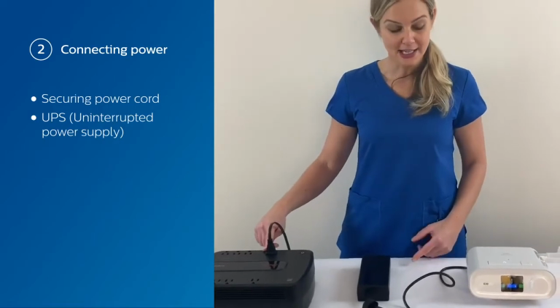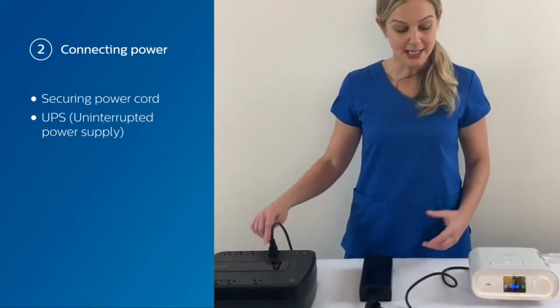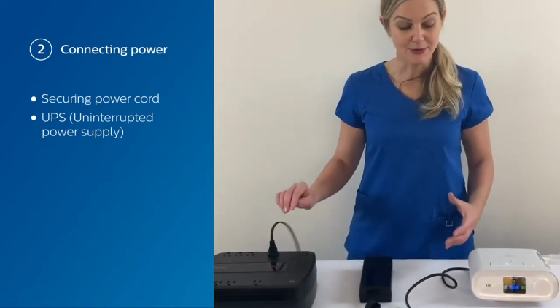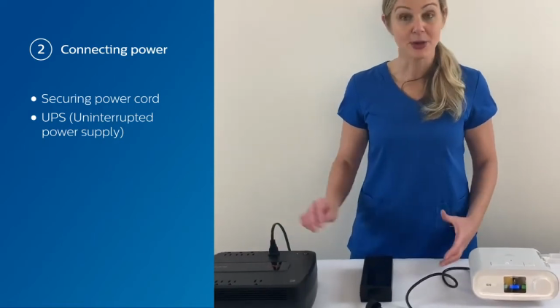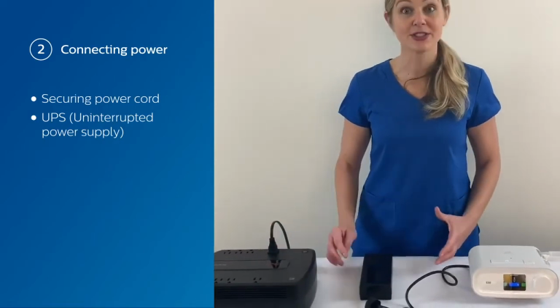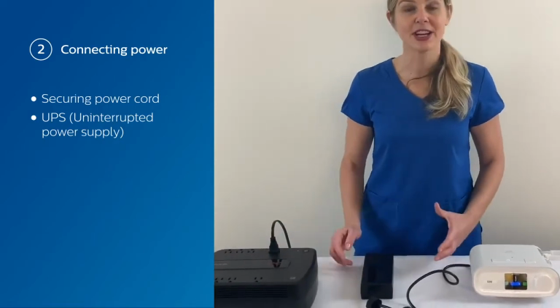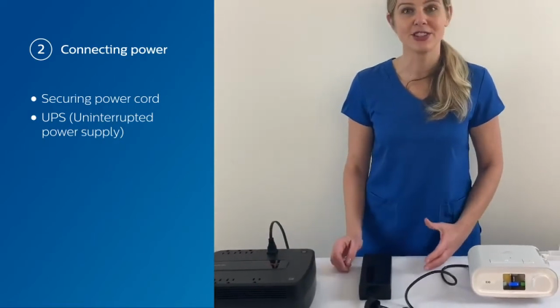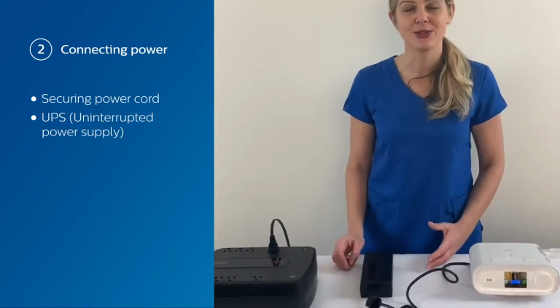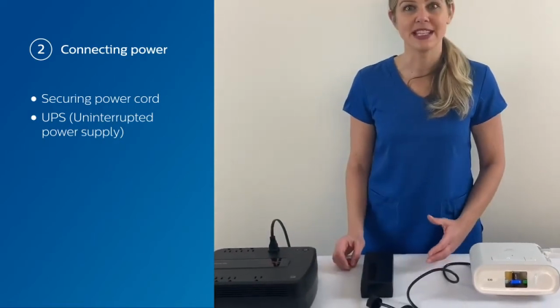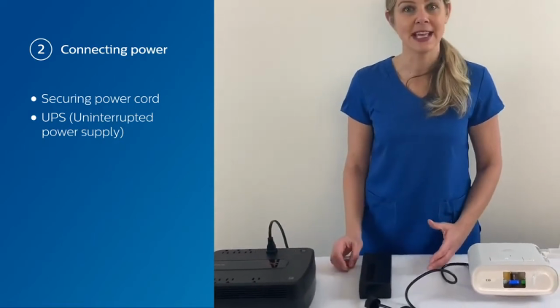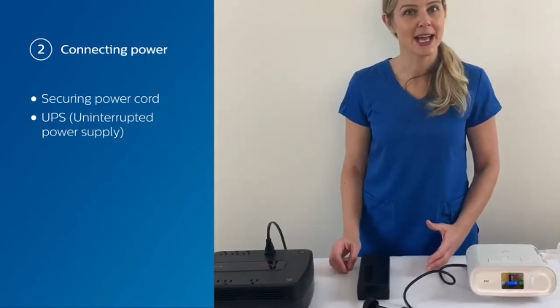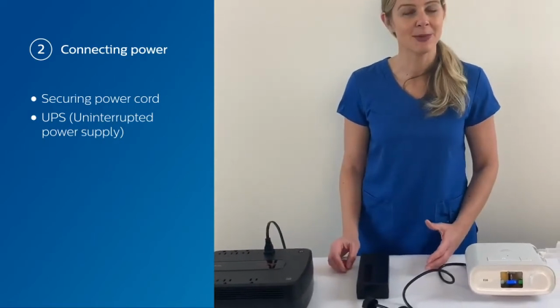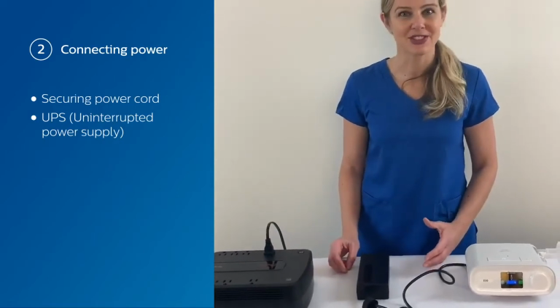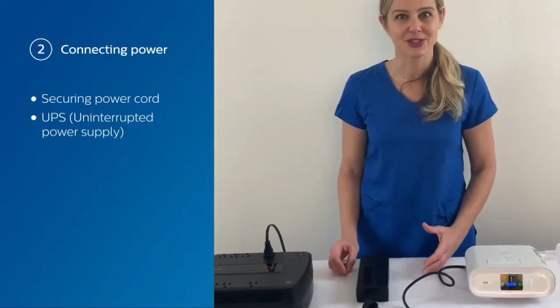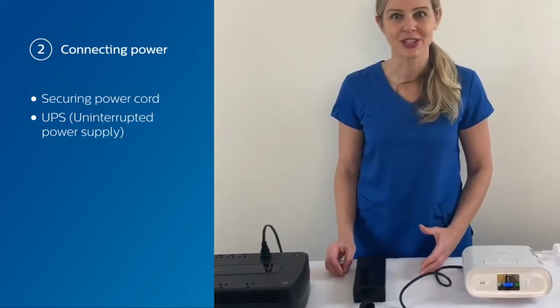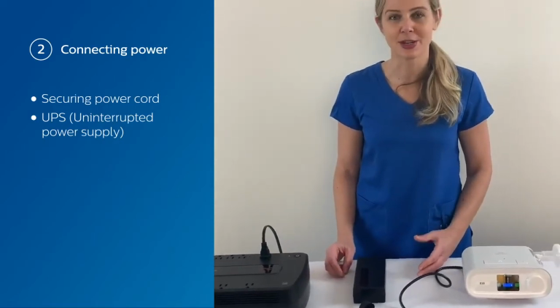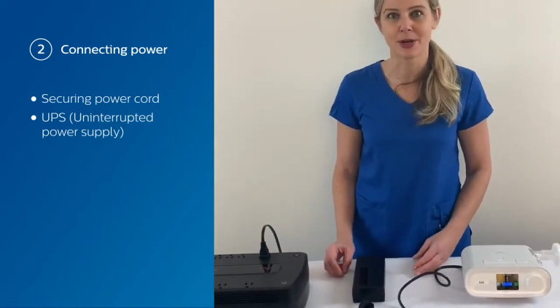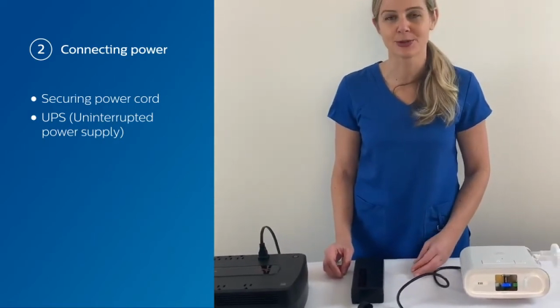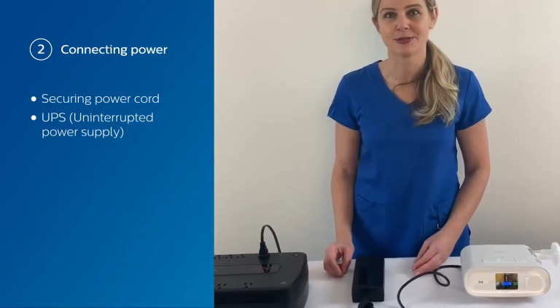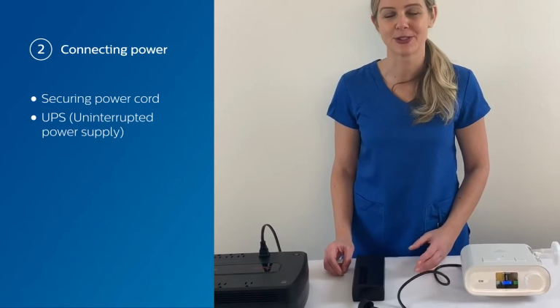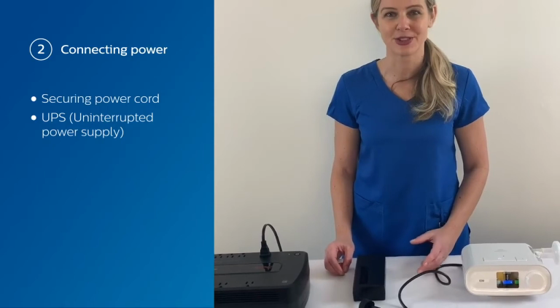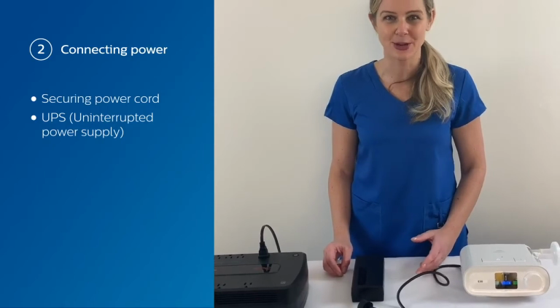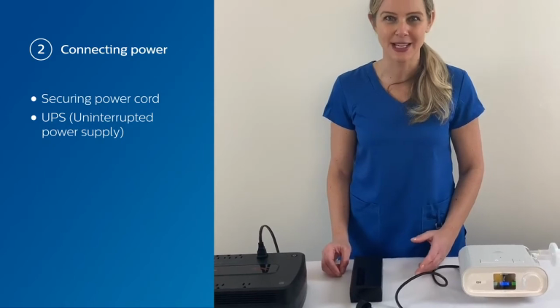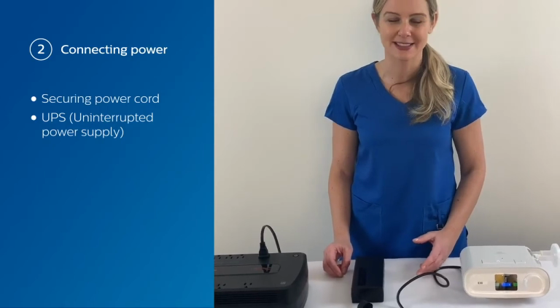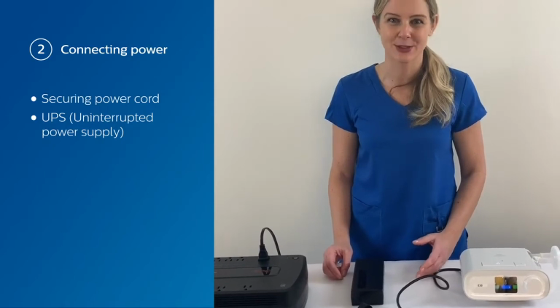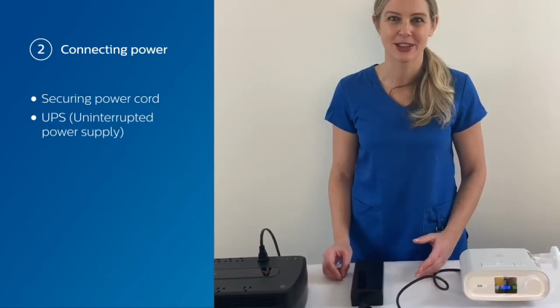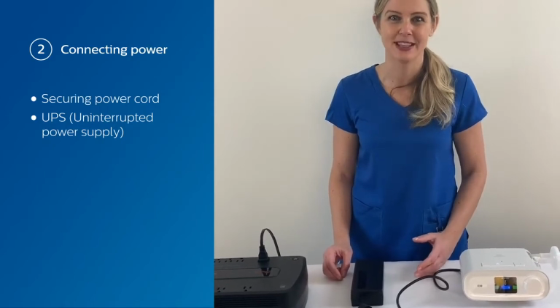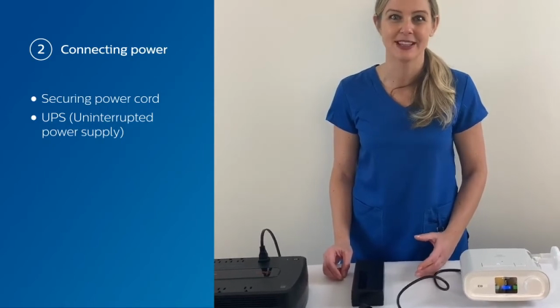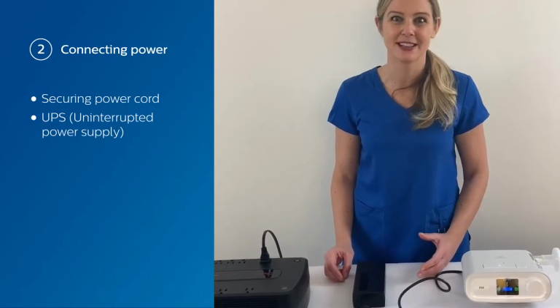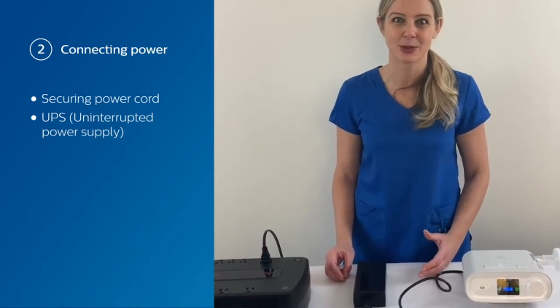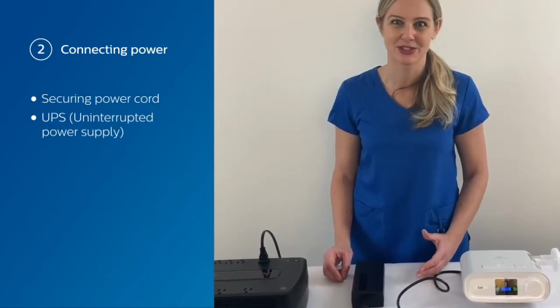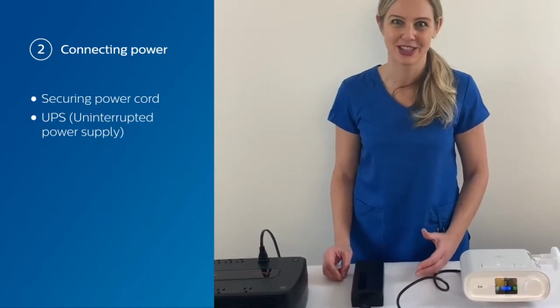If you want to learn how to use the EAM — the external alarm module — refer to the OIS or the quick start guide.